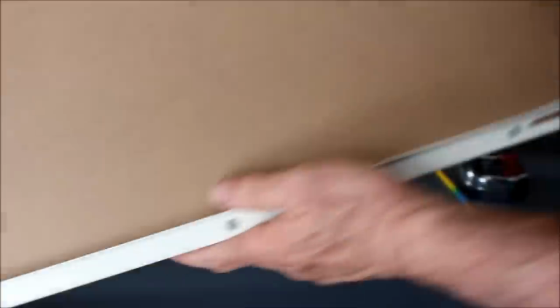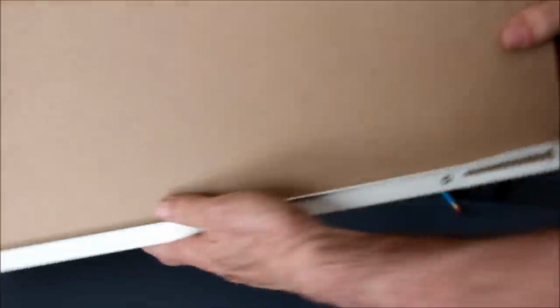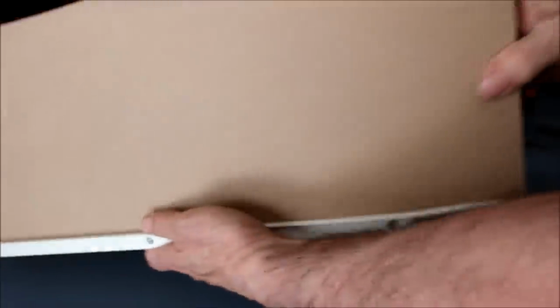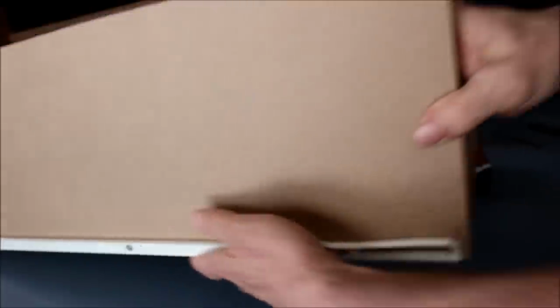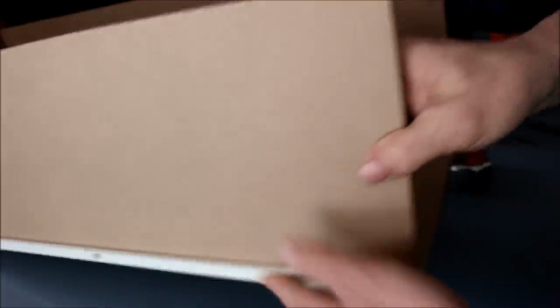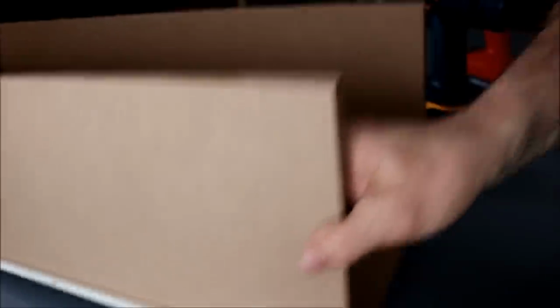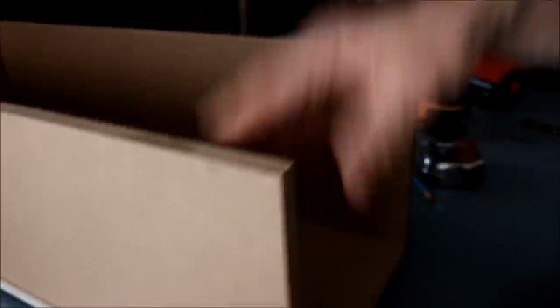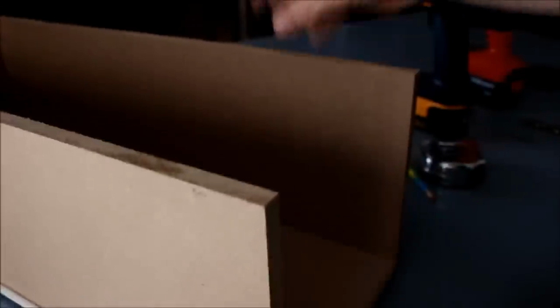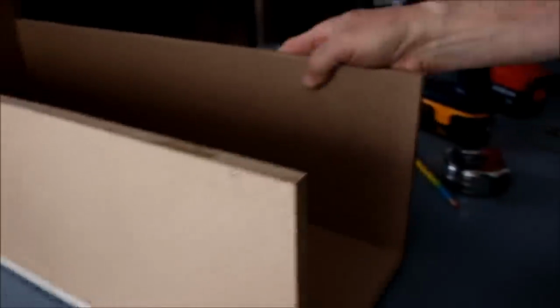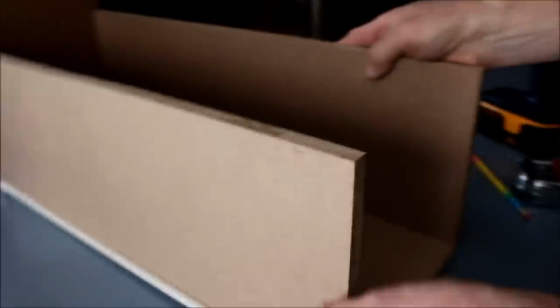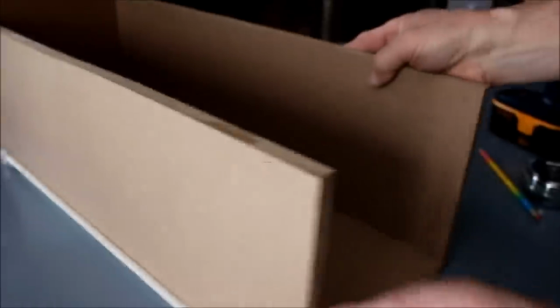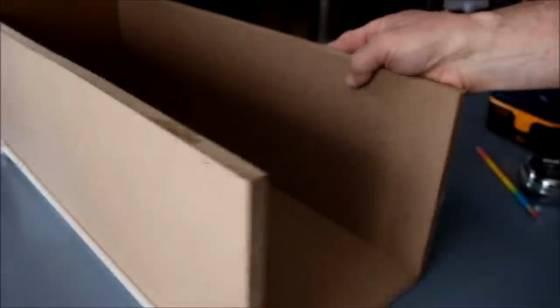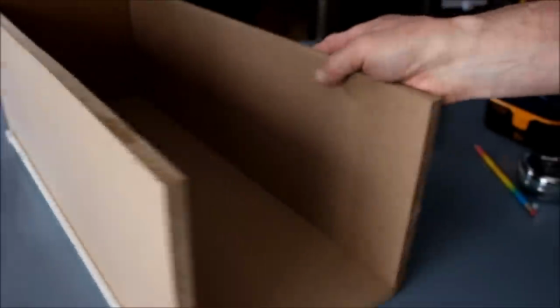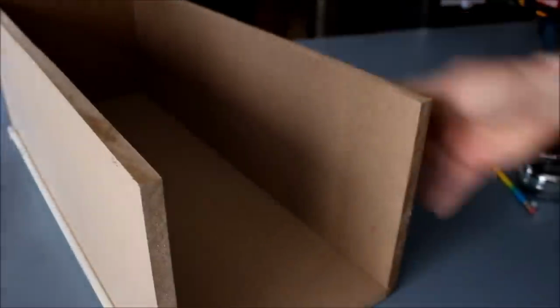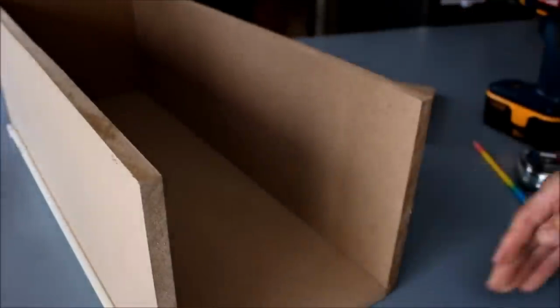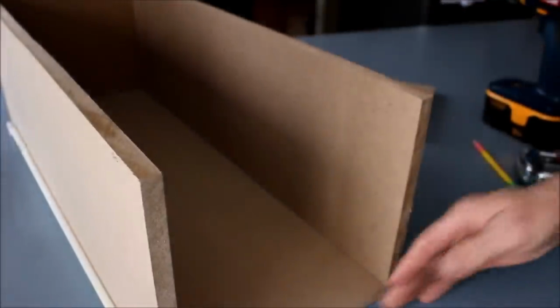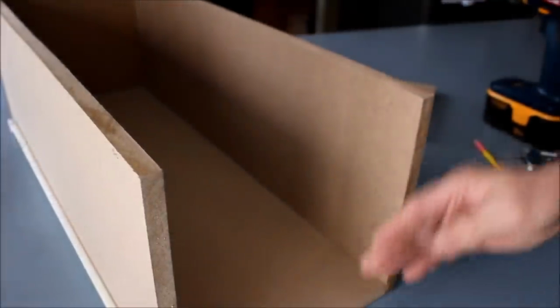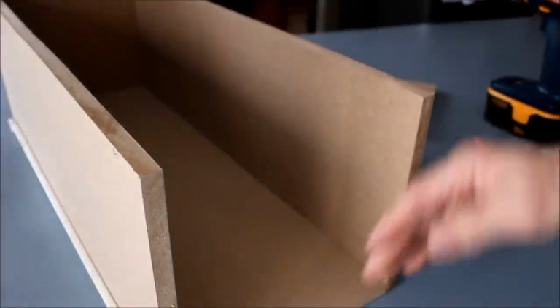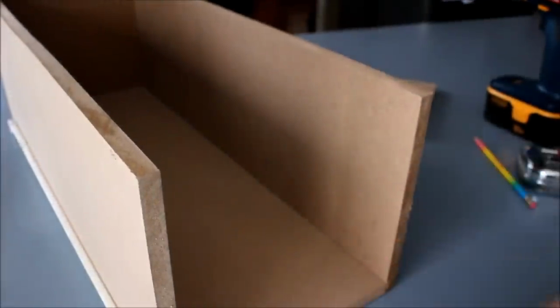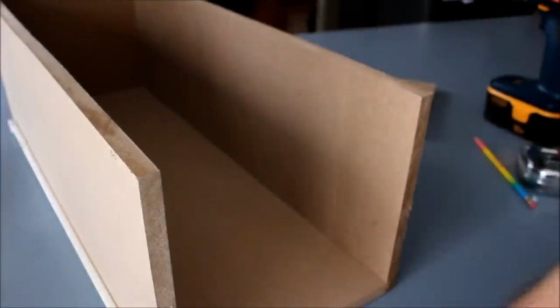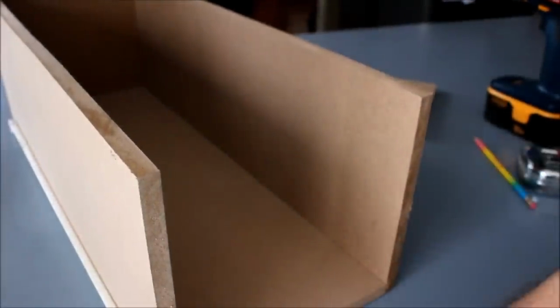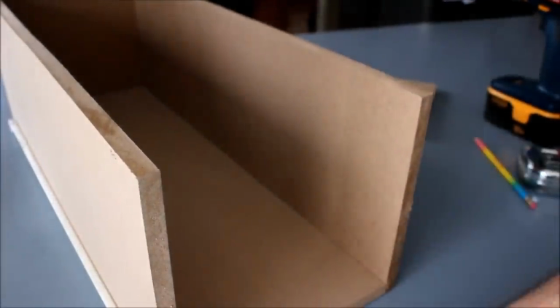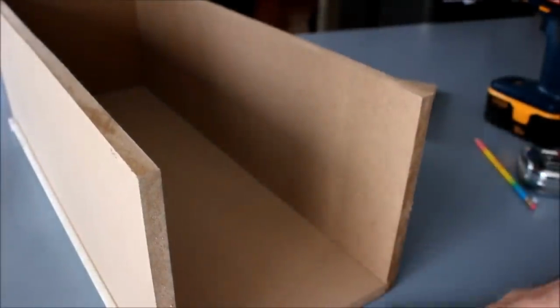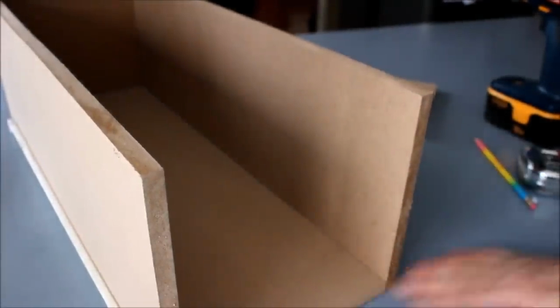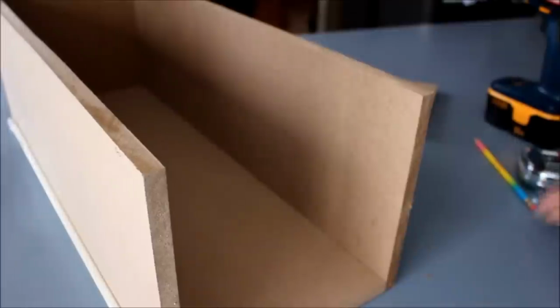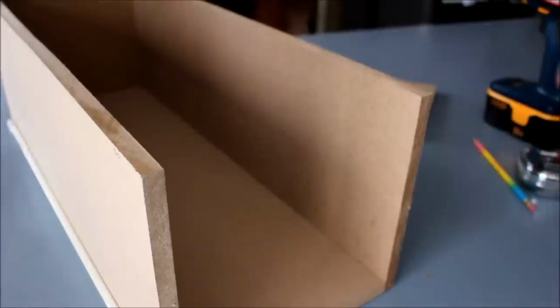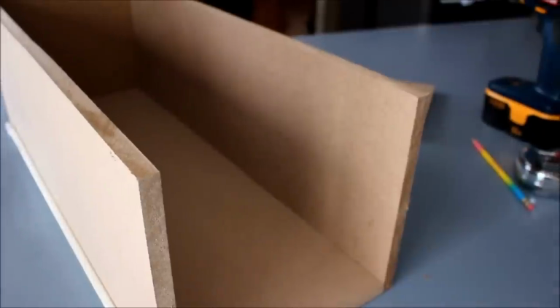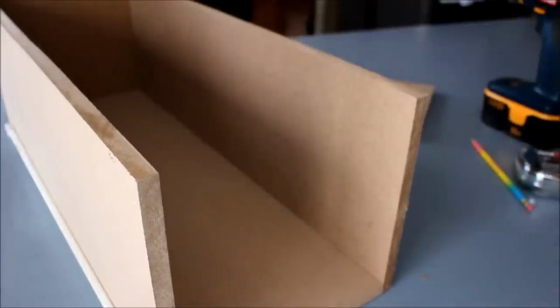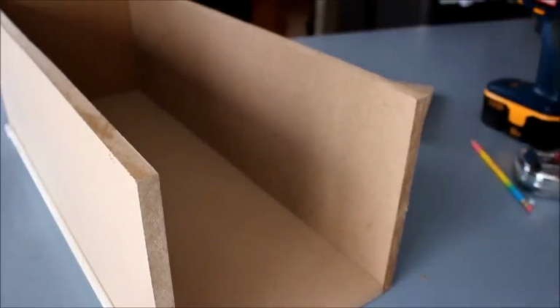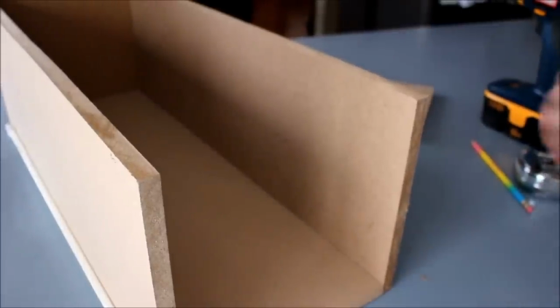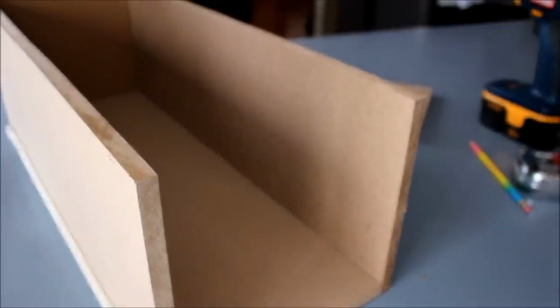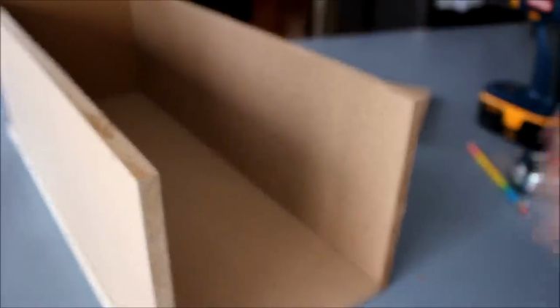Your drawer is going to be all set except for the front, which I haven't figured out what I'm going to do yet. We'll probably show you that next.